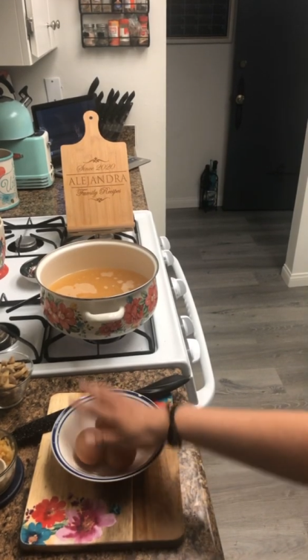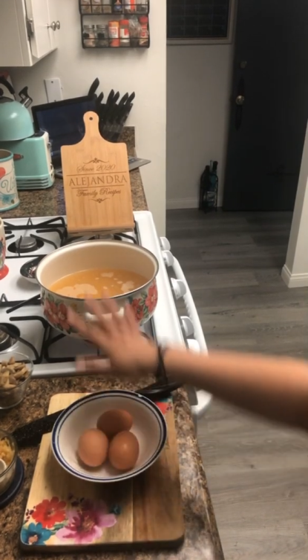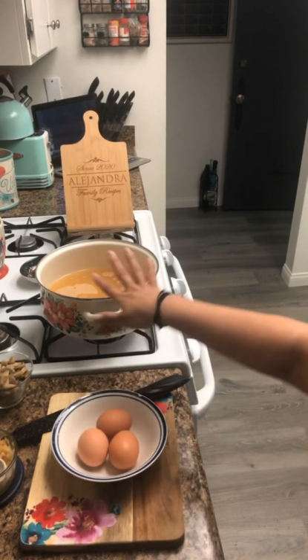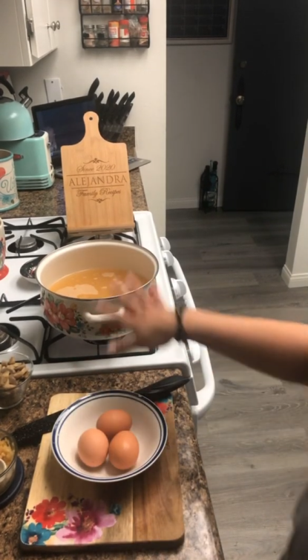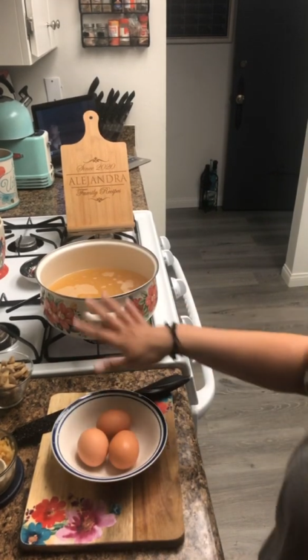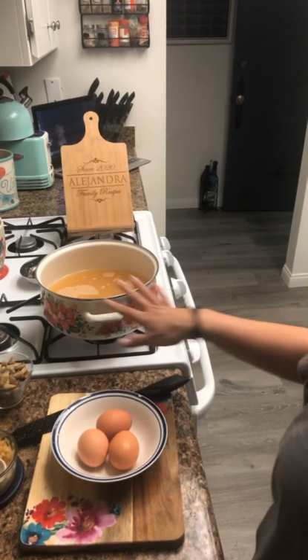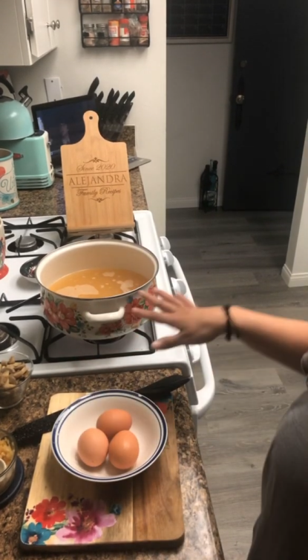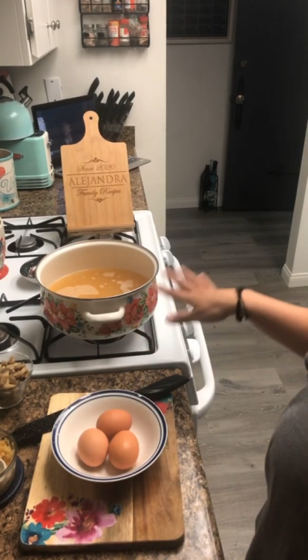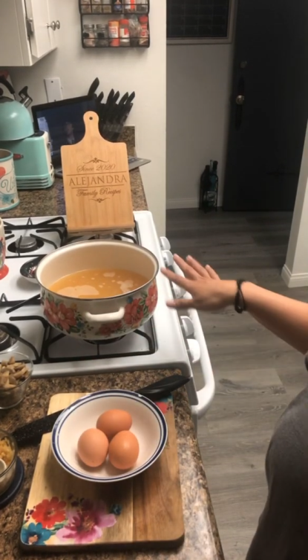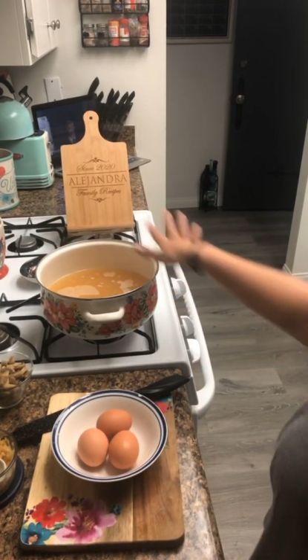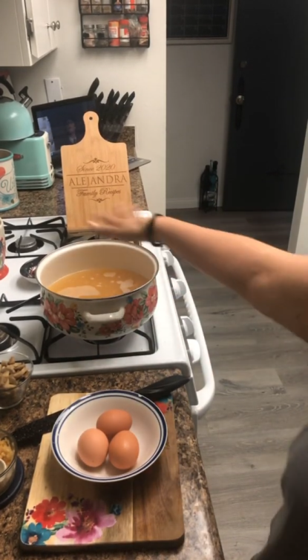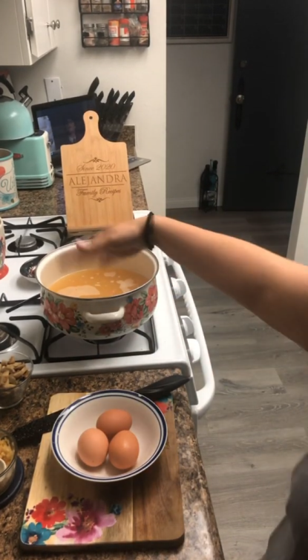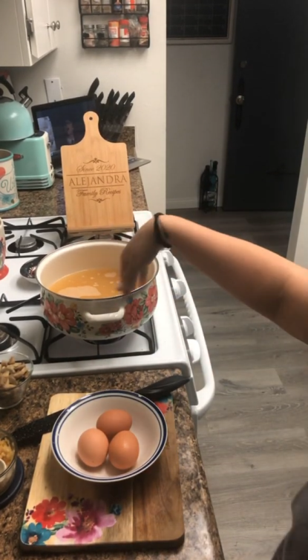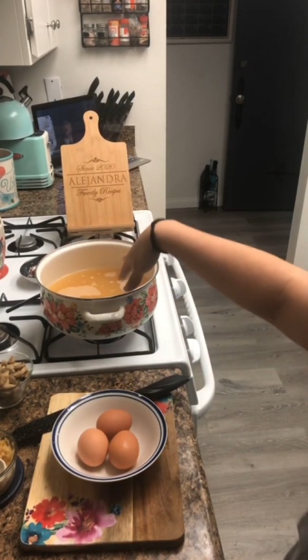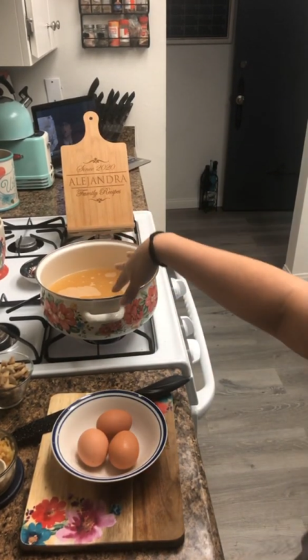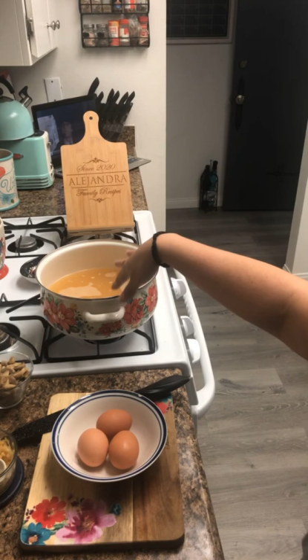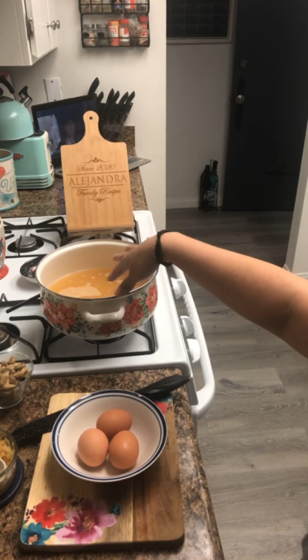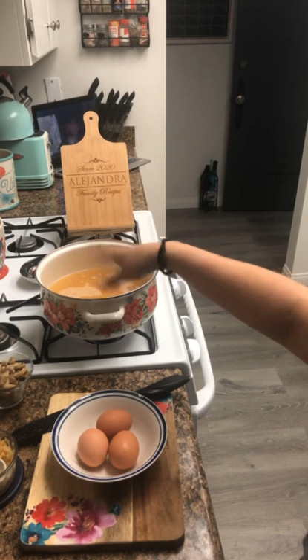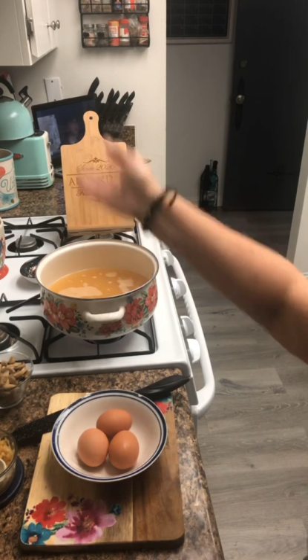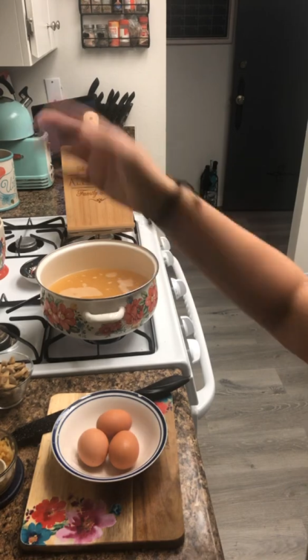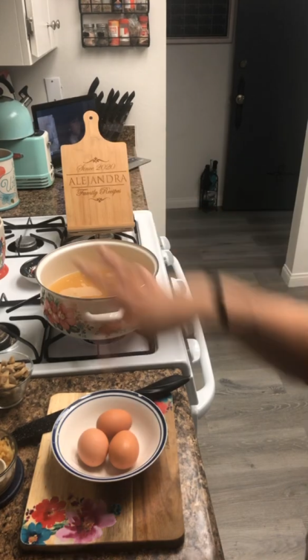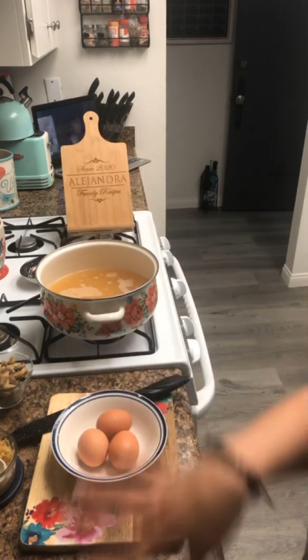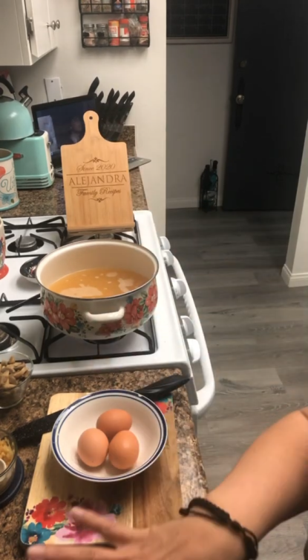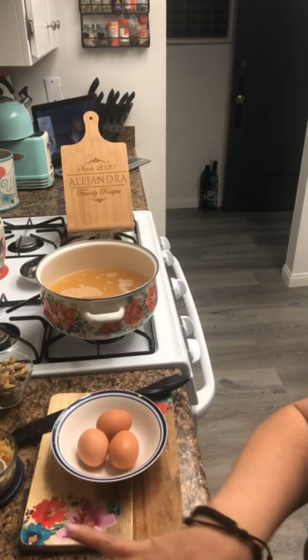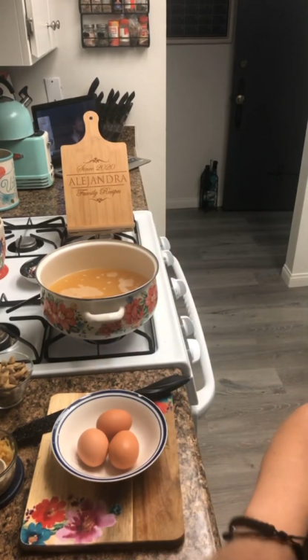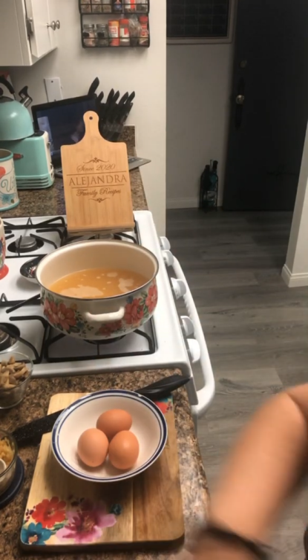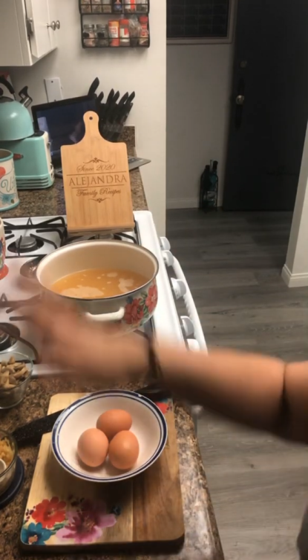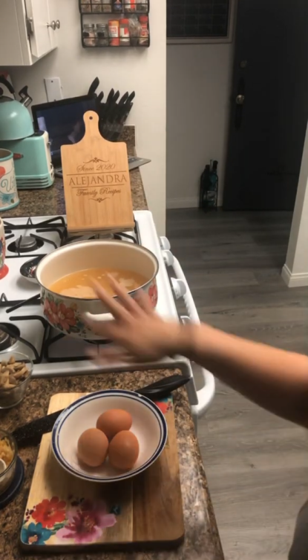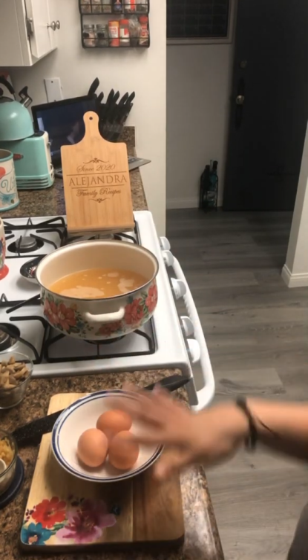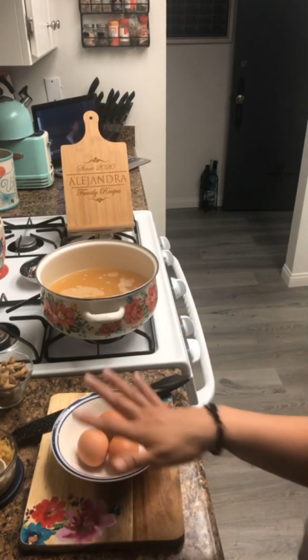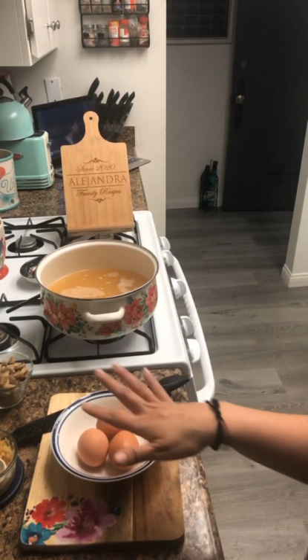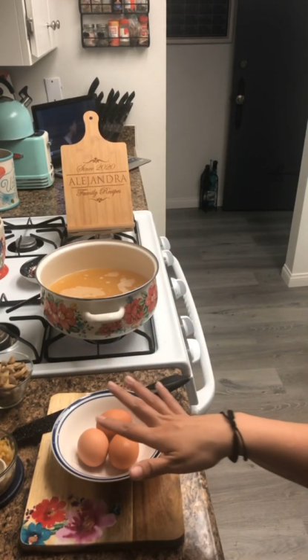The beauty of this soup is that while the broth boils, you can get all your side prep done.